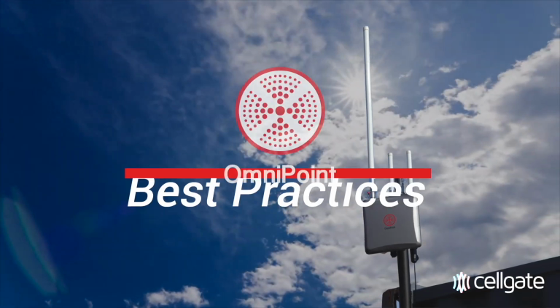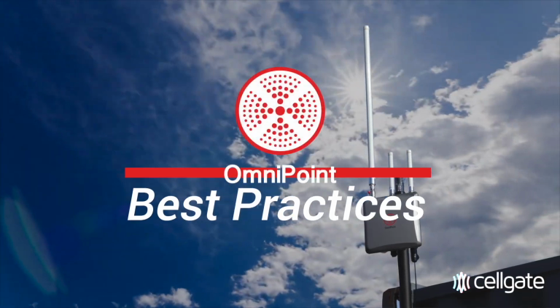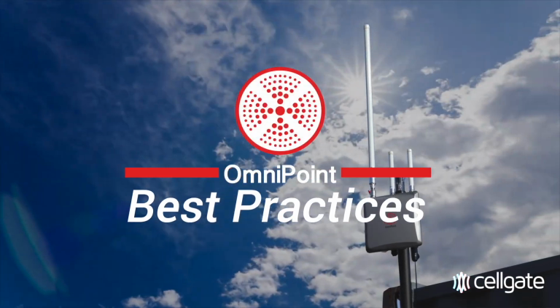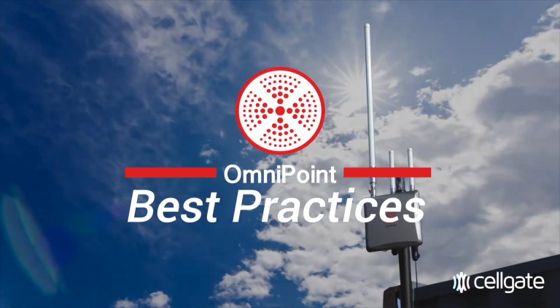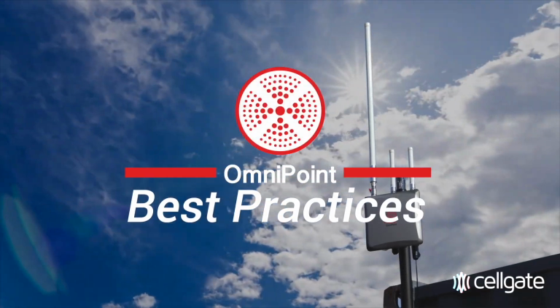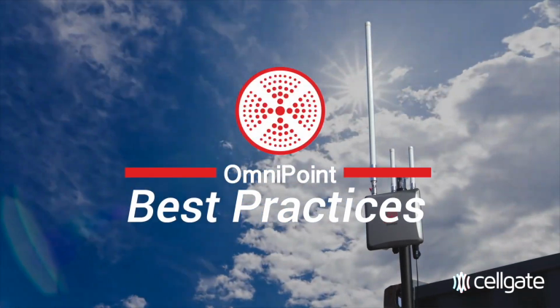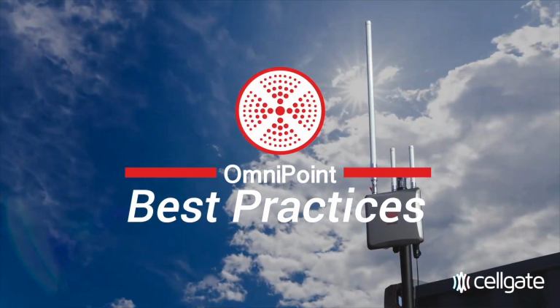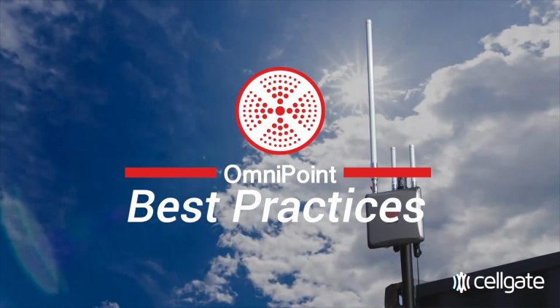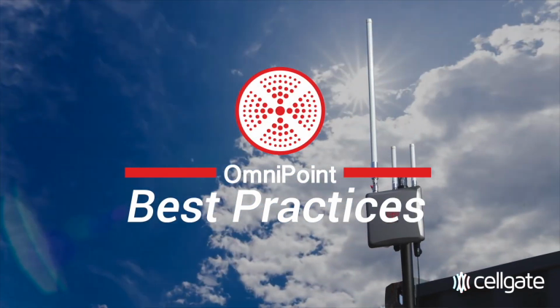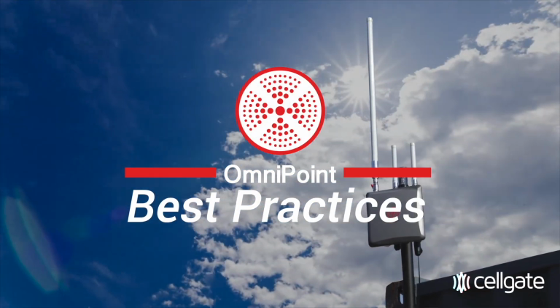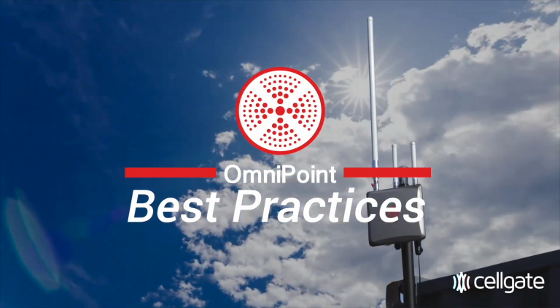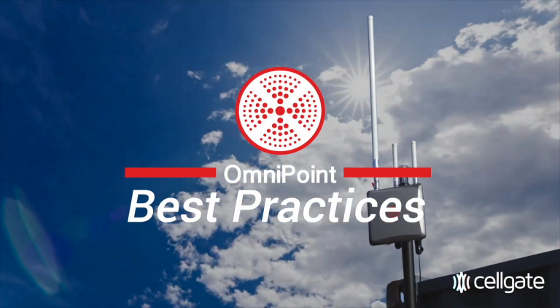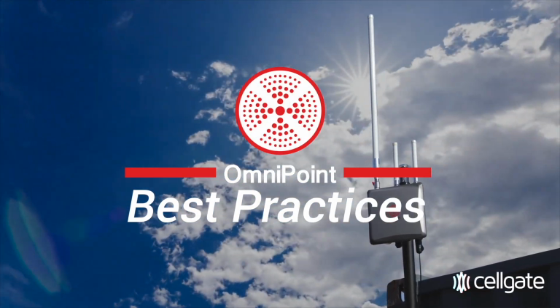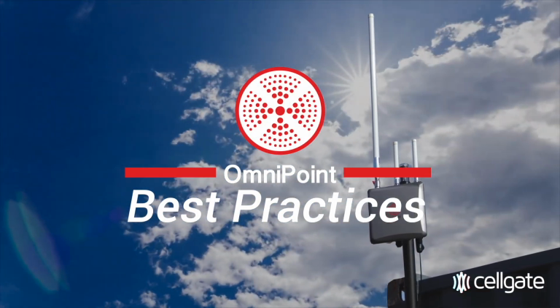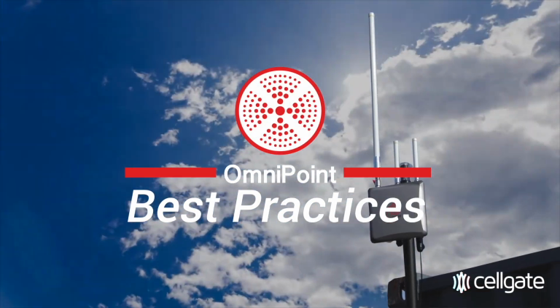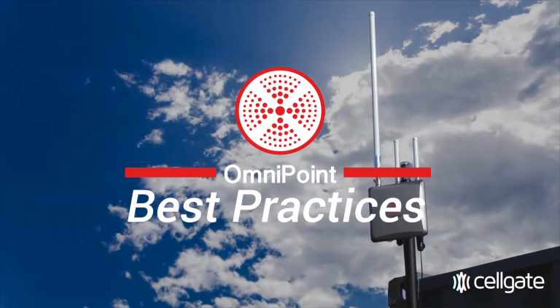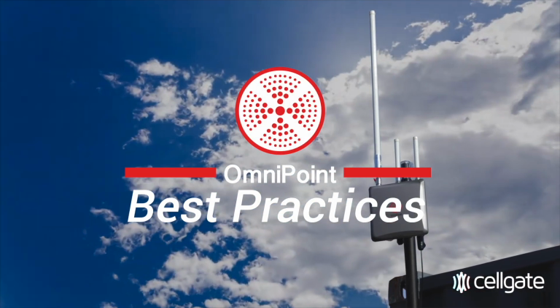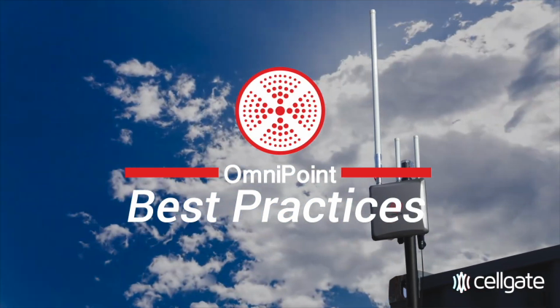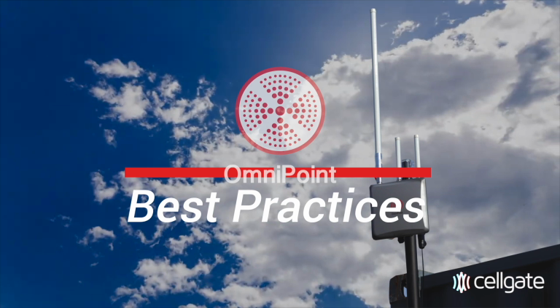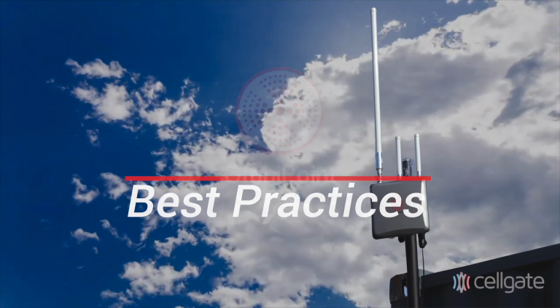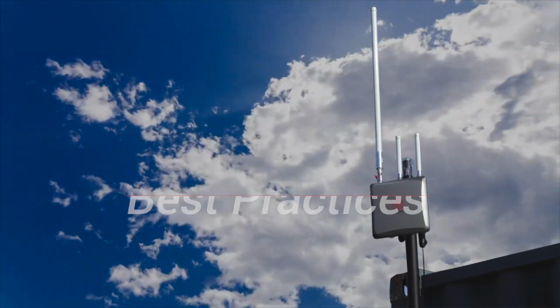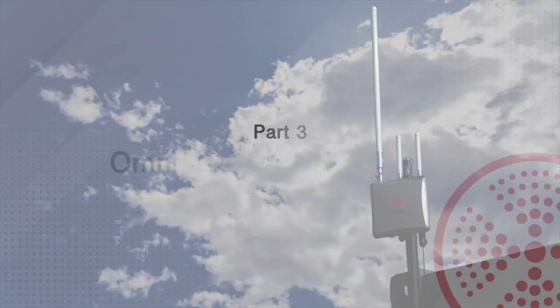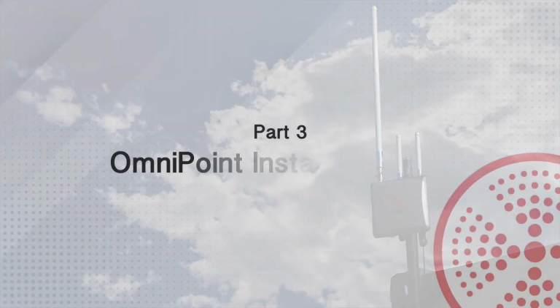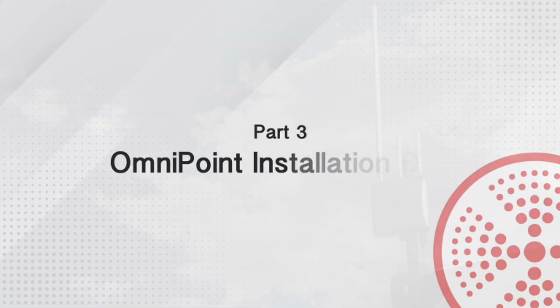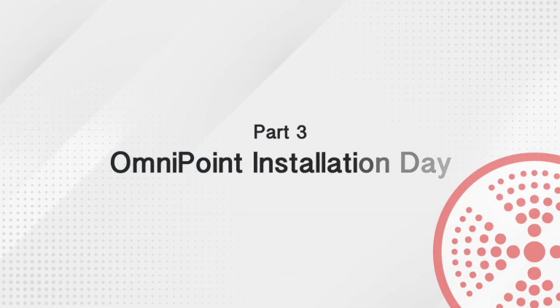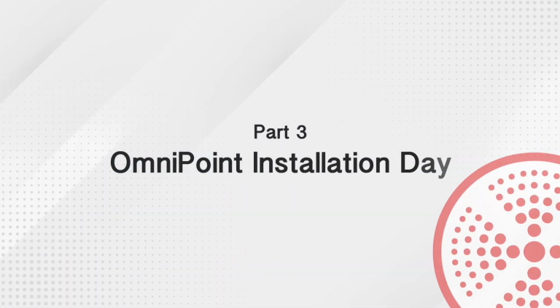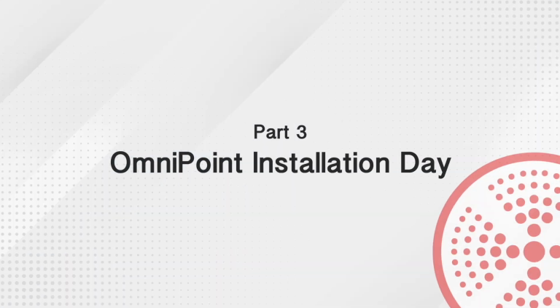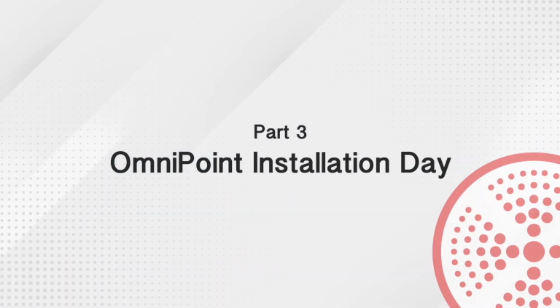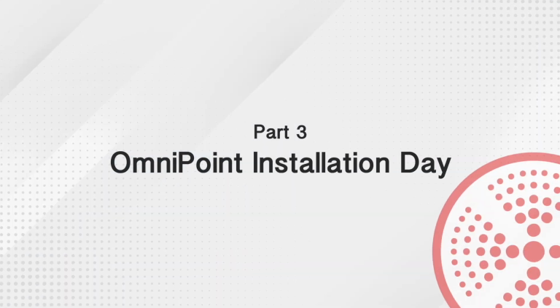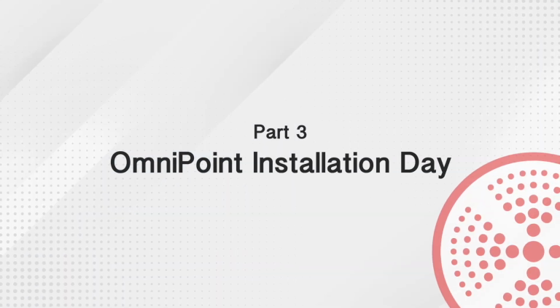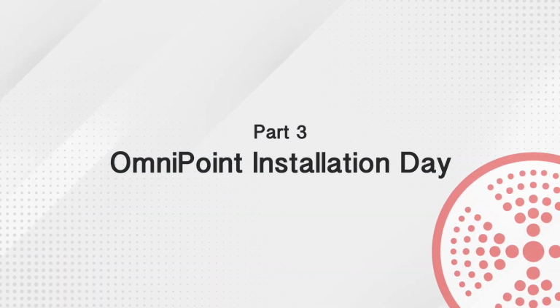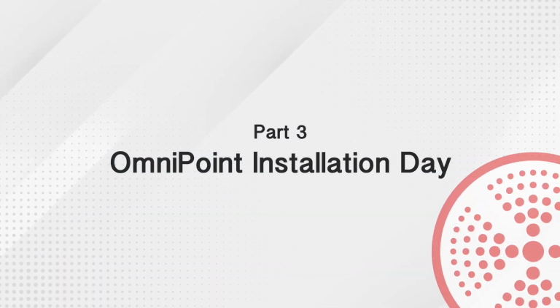If you have completed the Omnipoint account onboarding process, you are now ready to install your customer's Omnipoint solution.